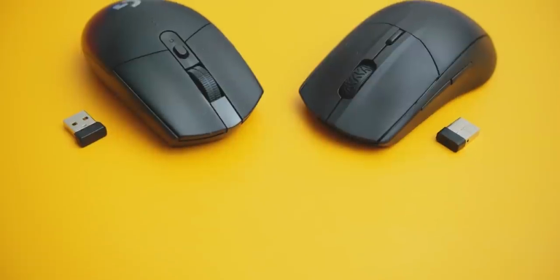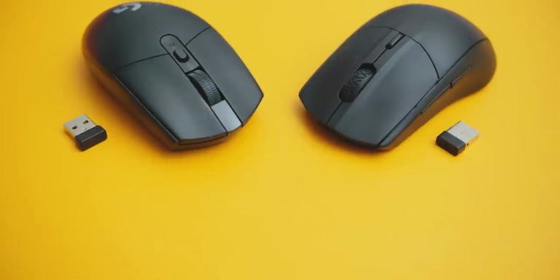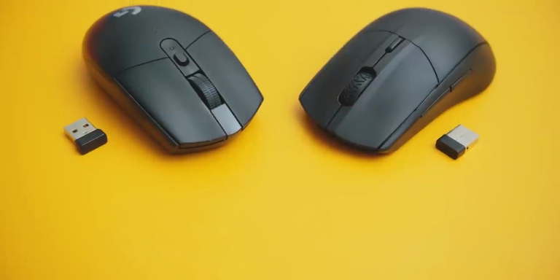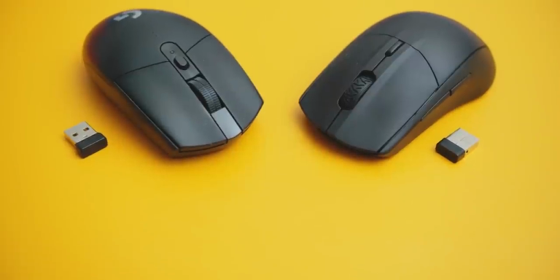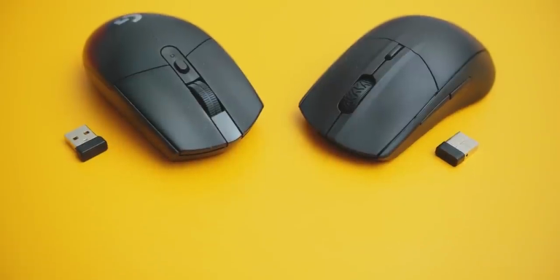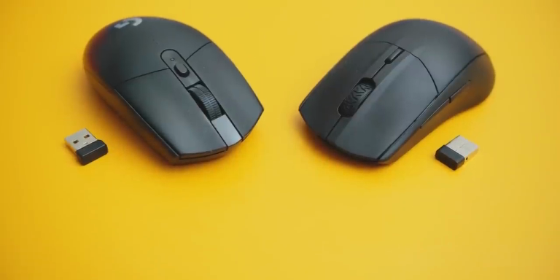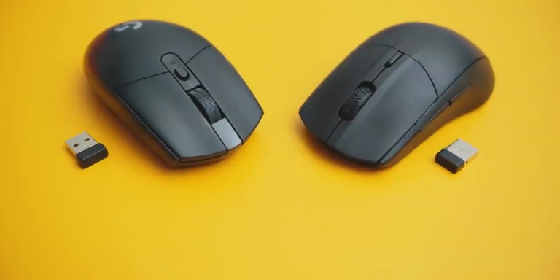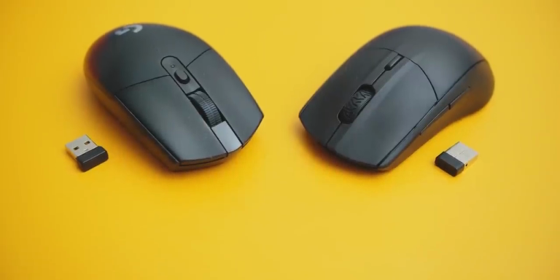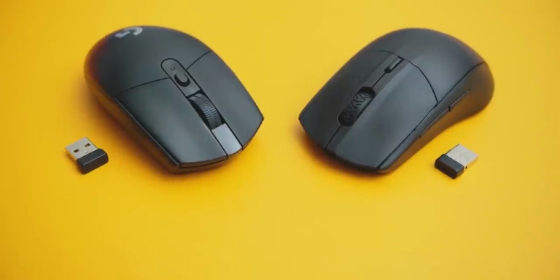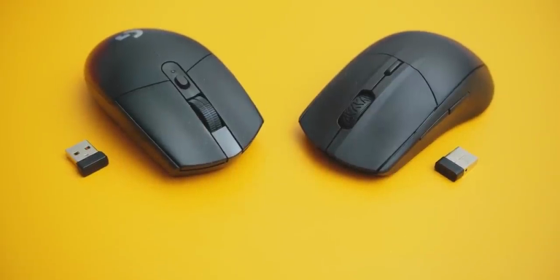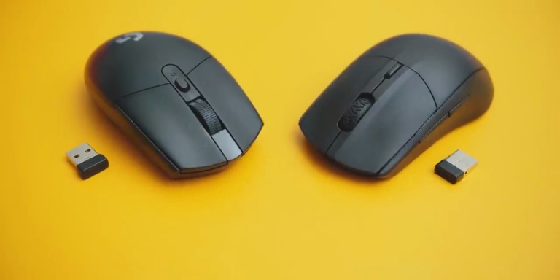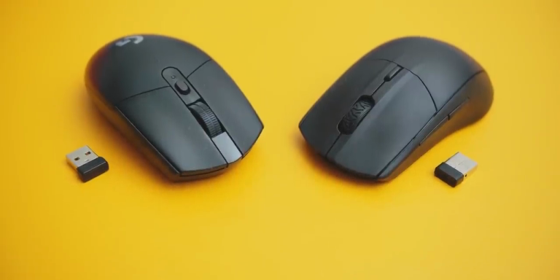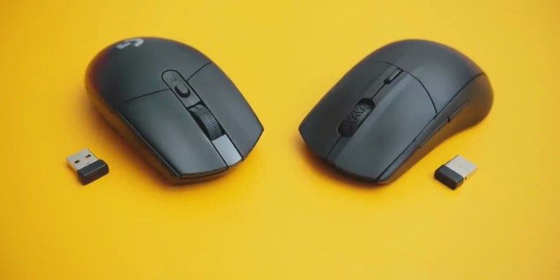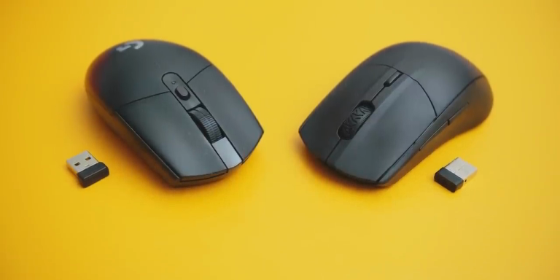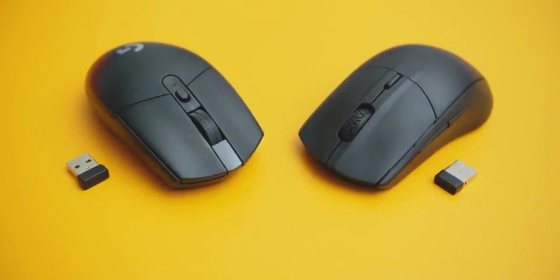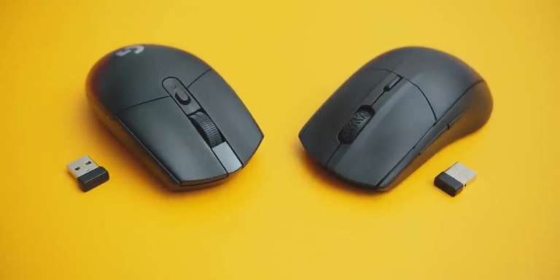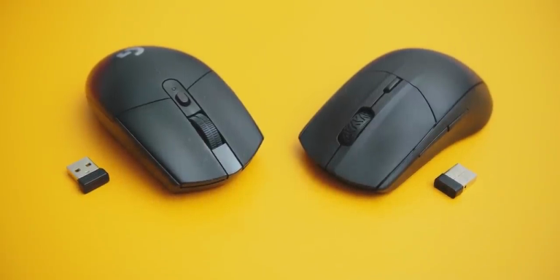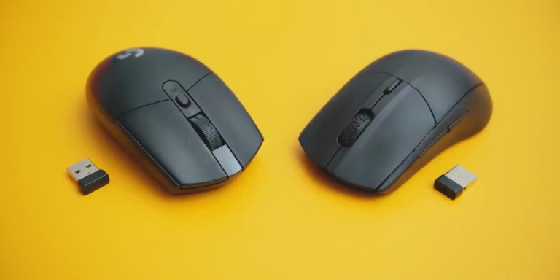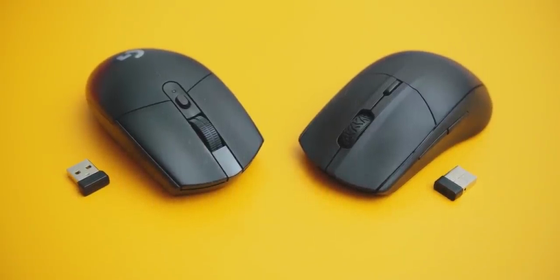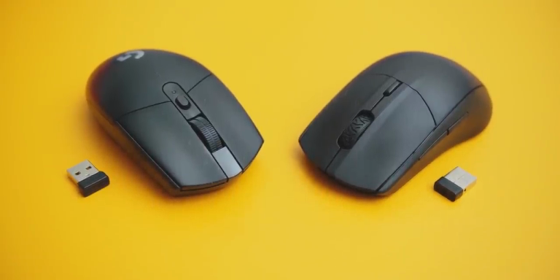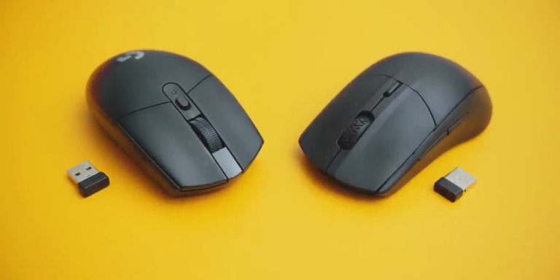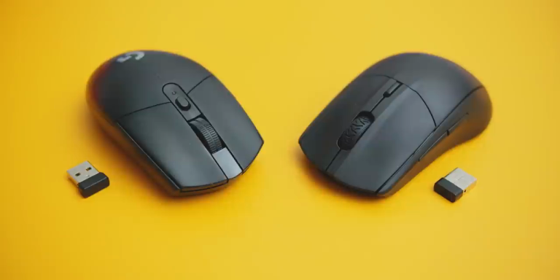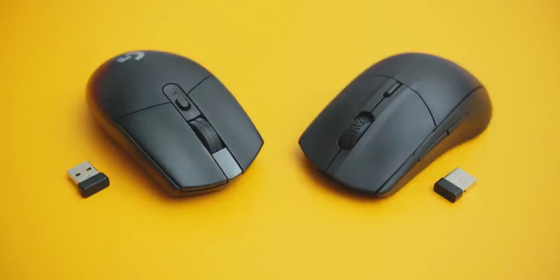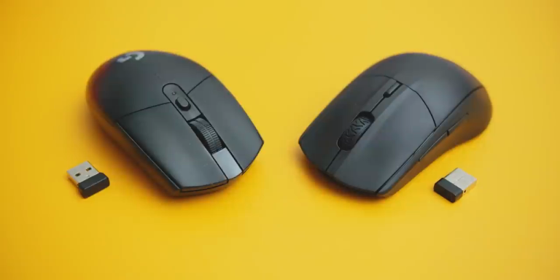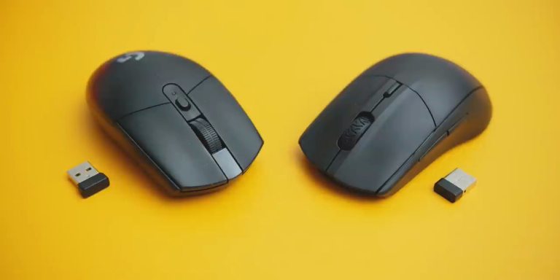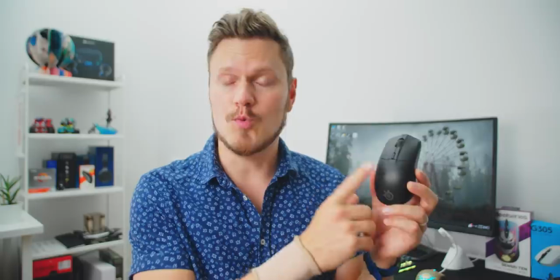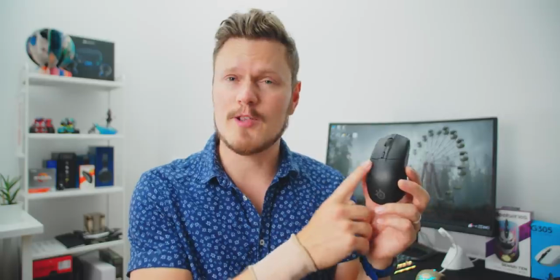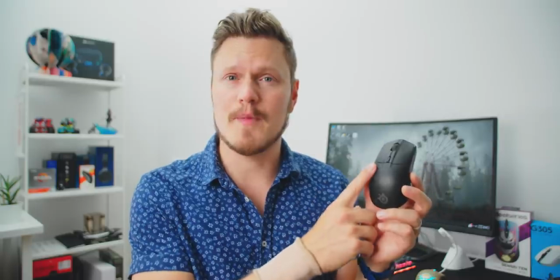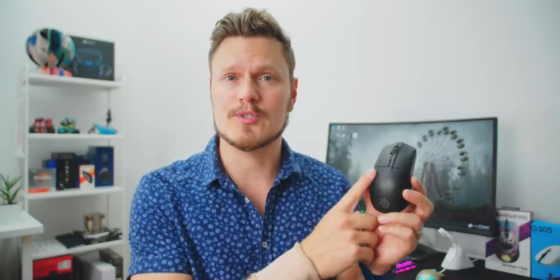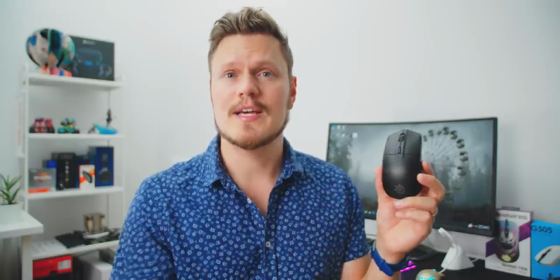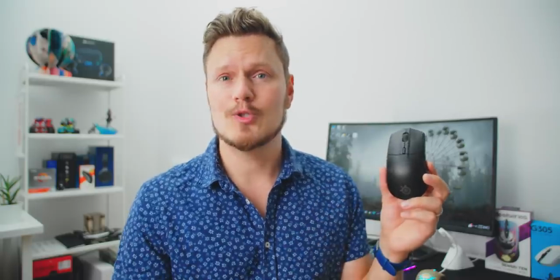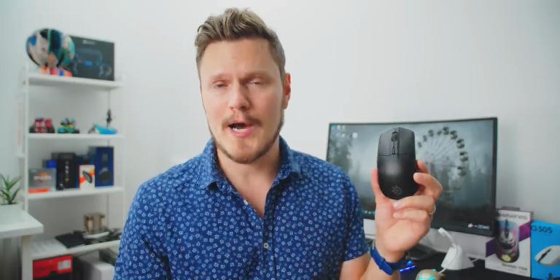In this video I want to highlight the advantages and disadvantages of both so you can make up your mind on which $50 wireless mouse to buy.